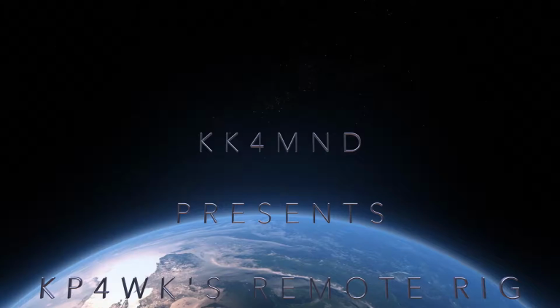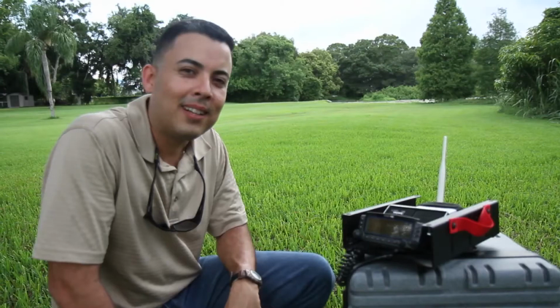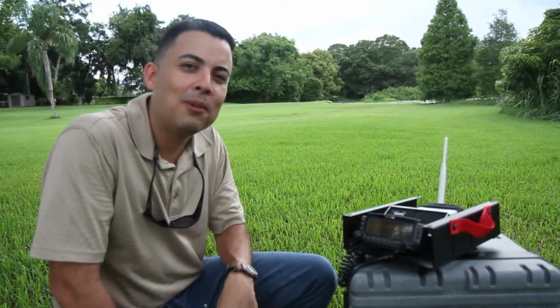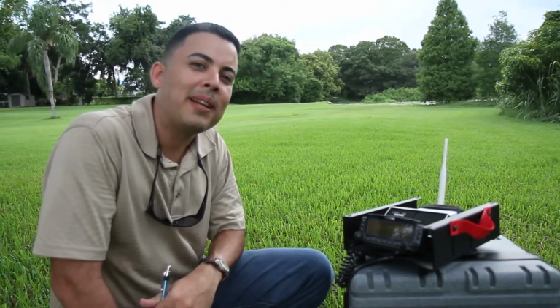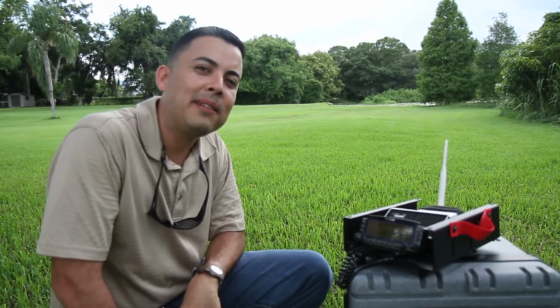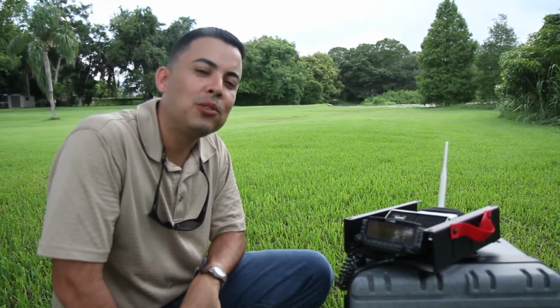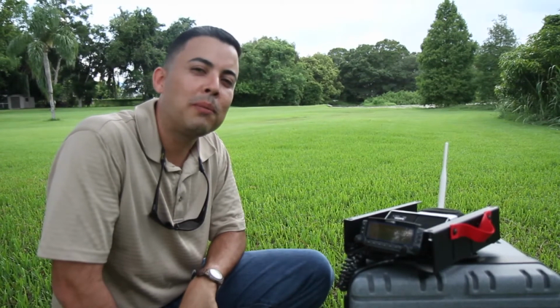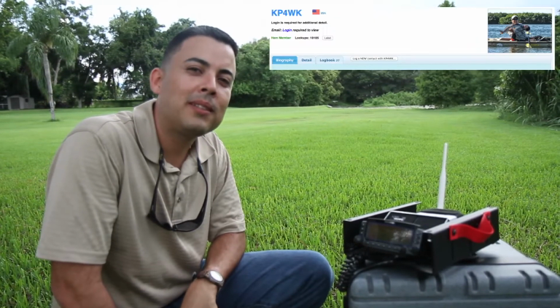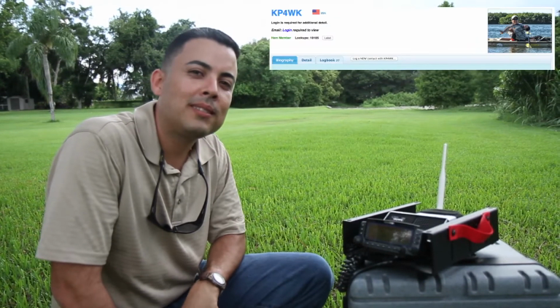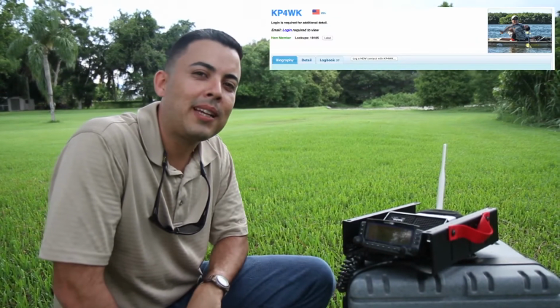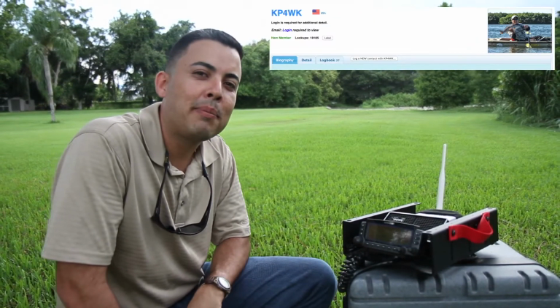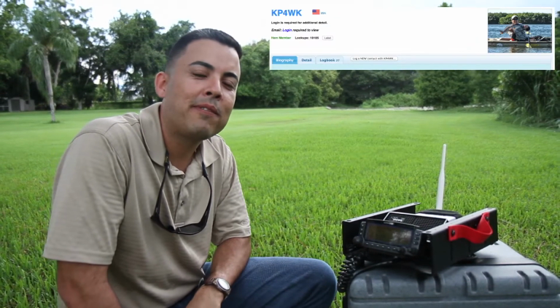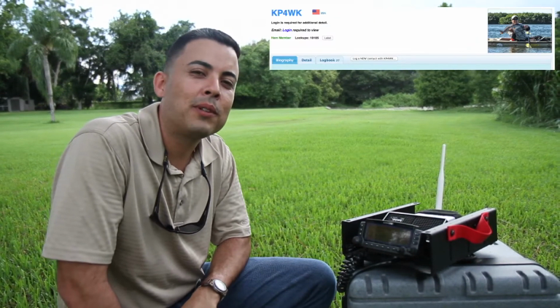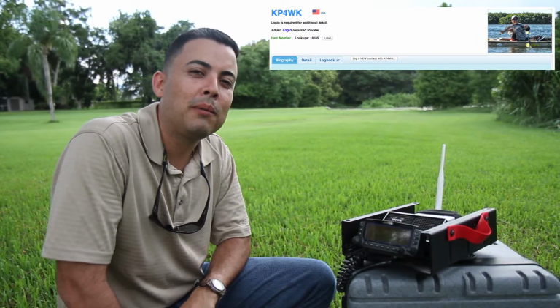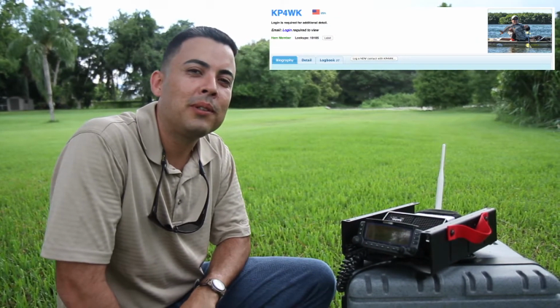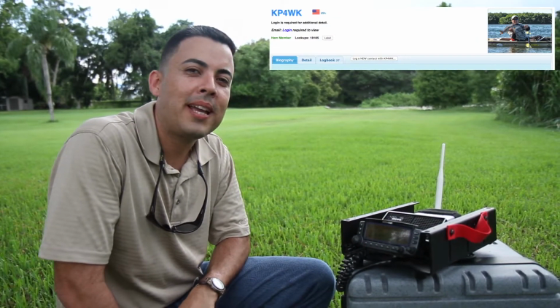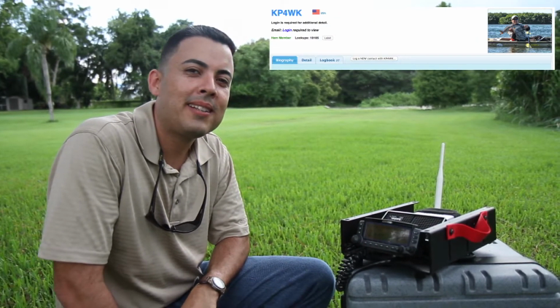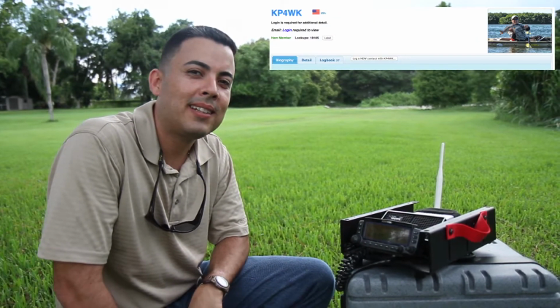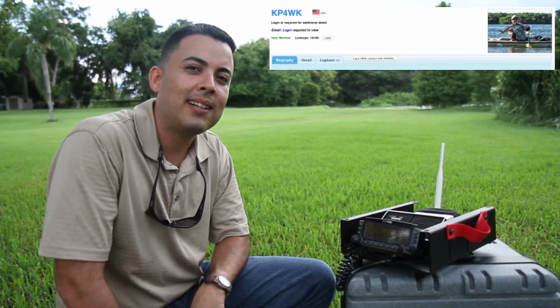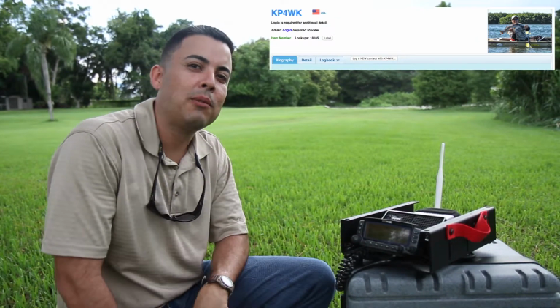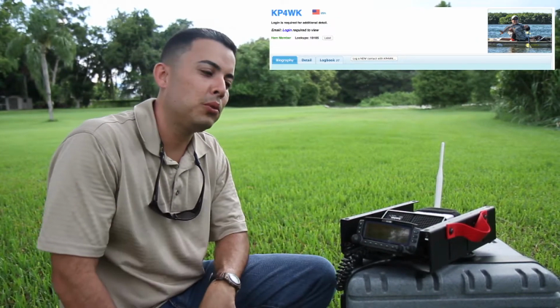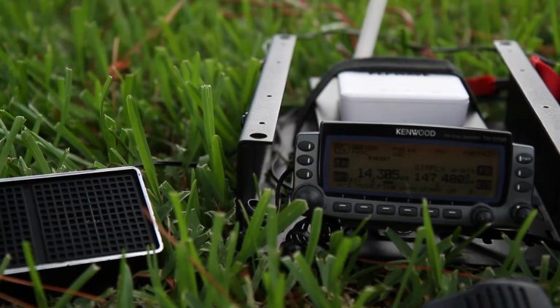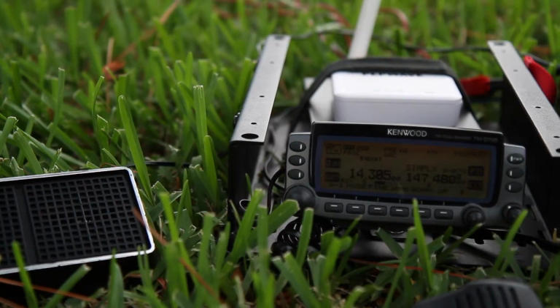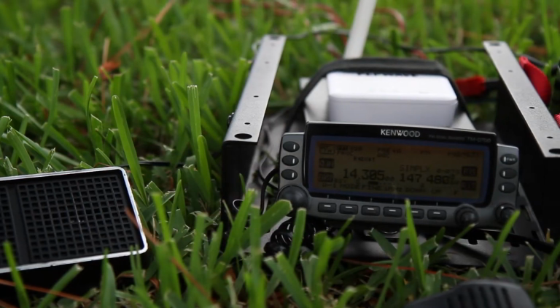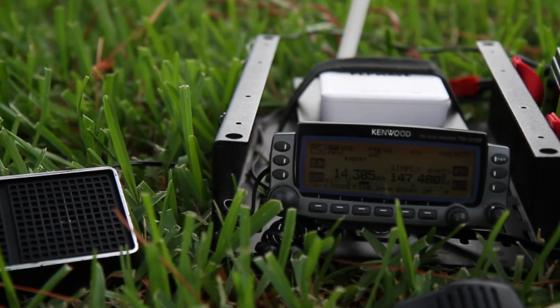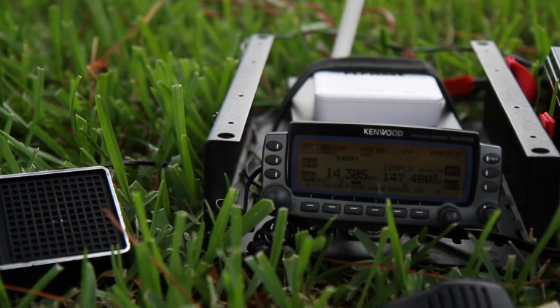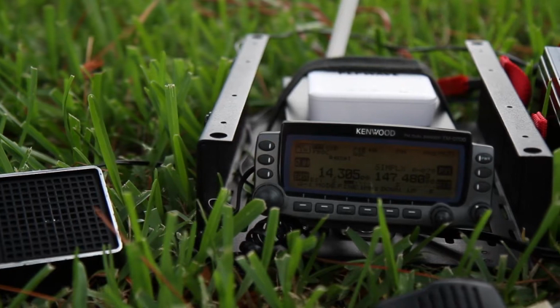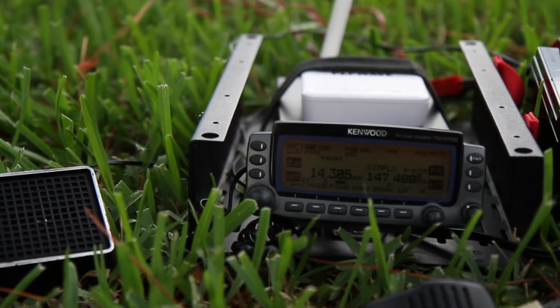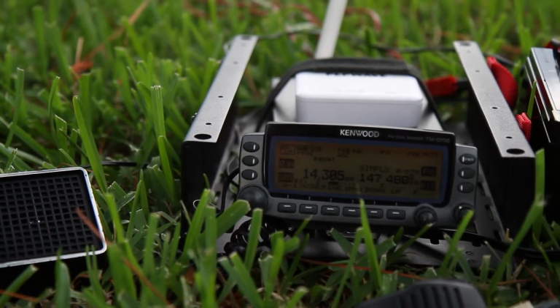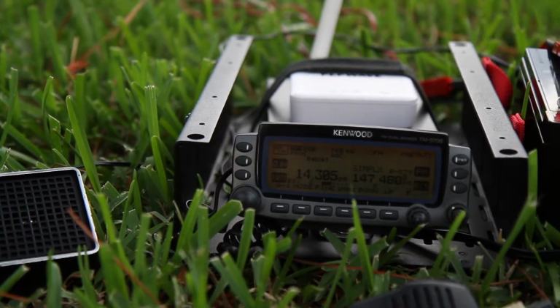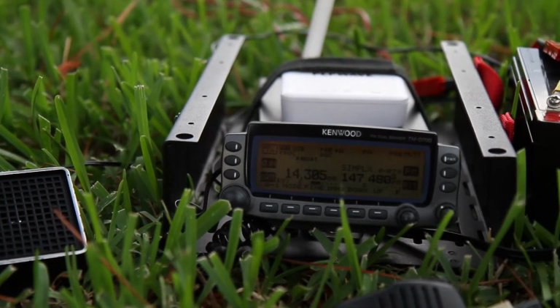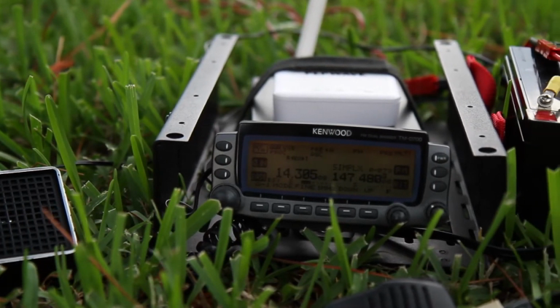Hello, my name is Norbert, KP4WK, and I want to show you my remote station.